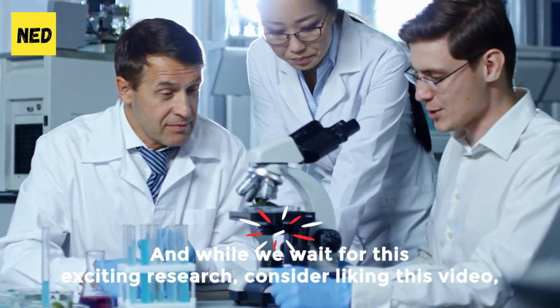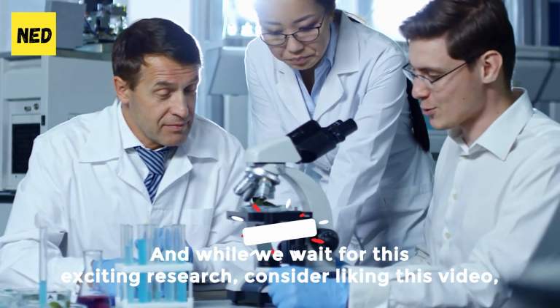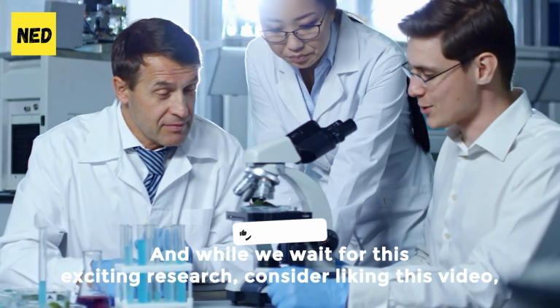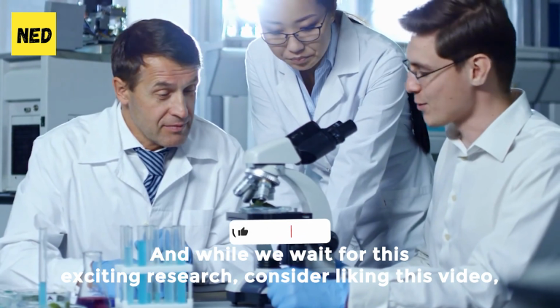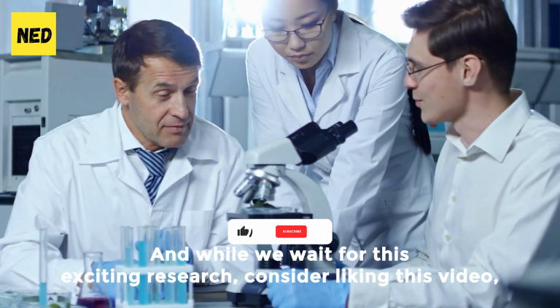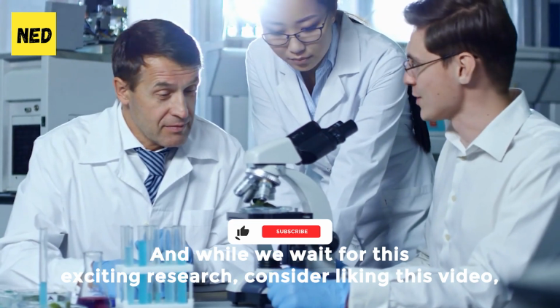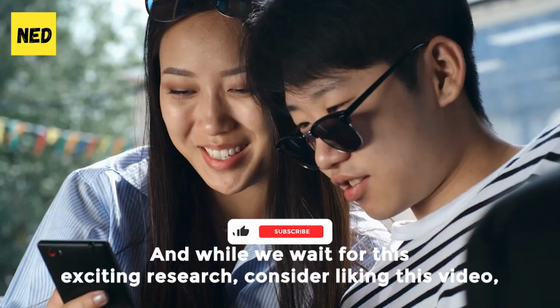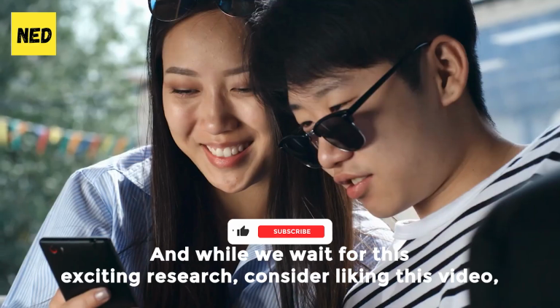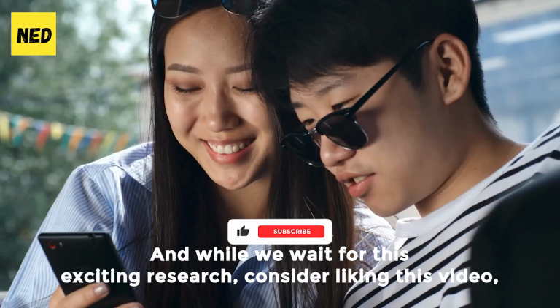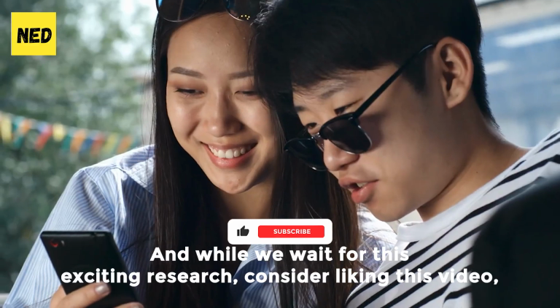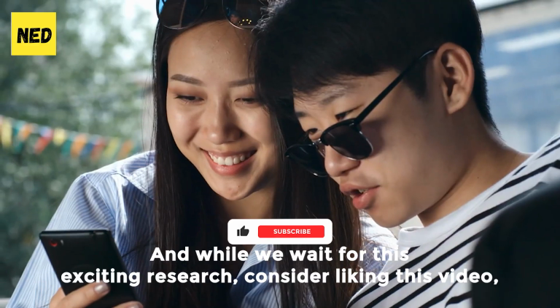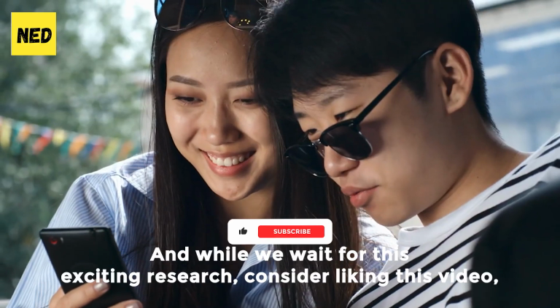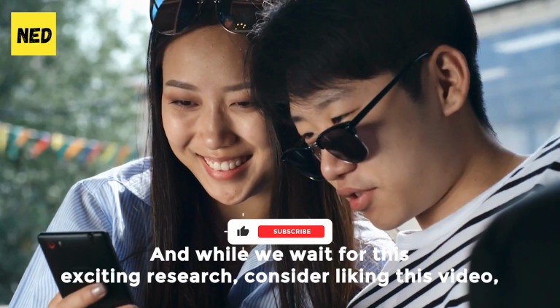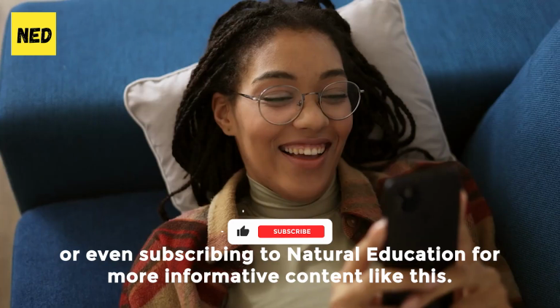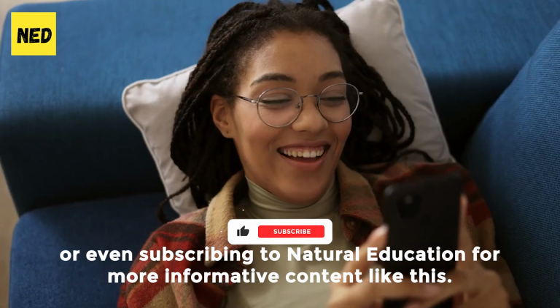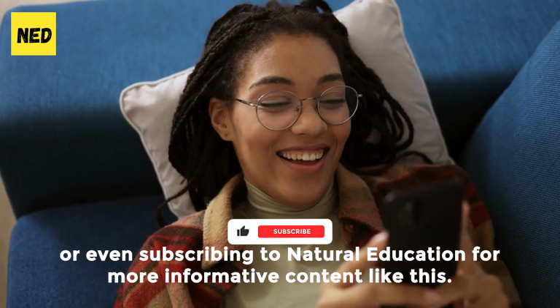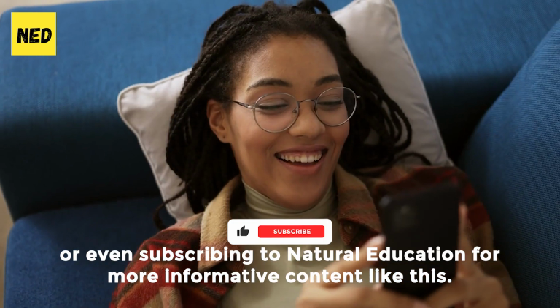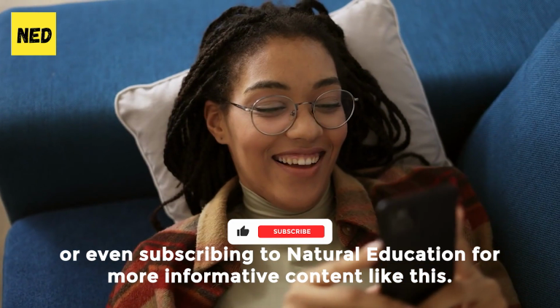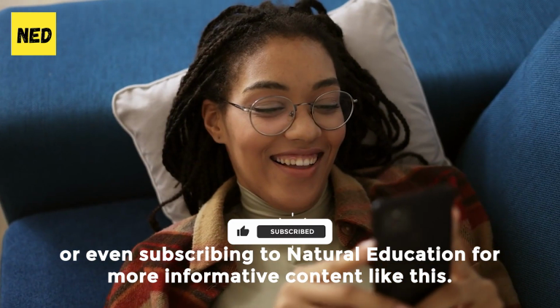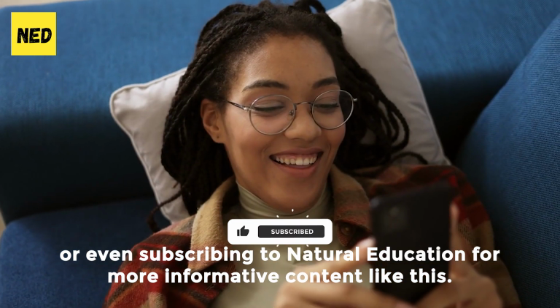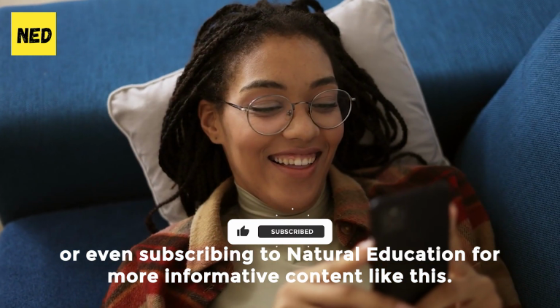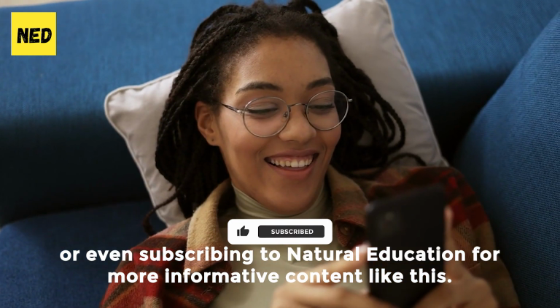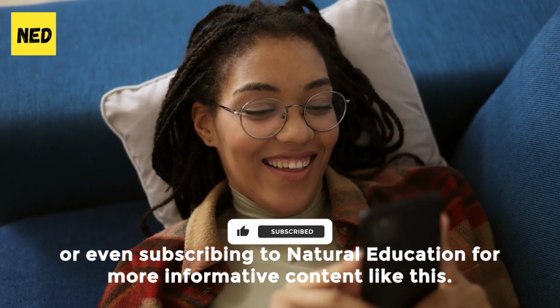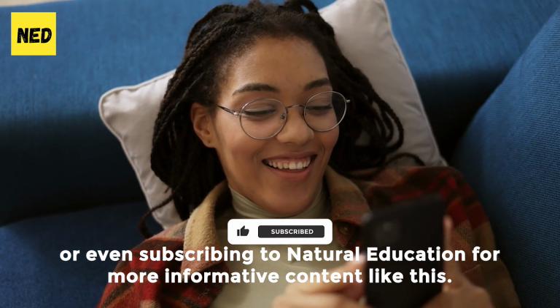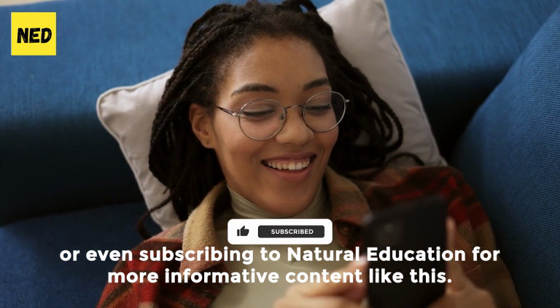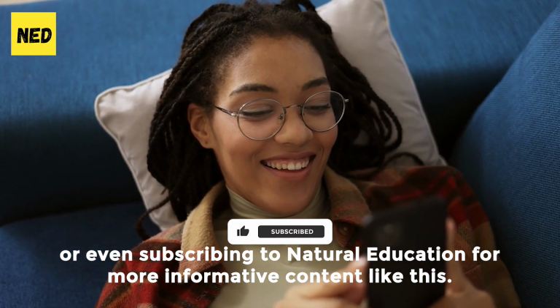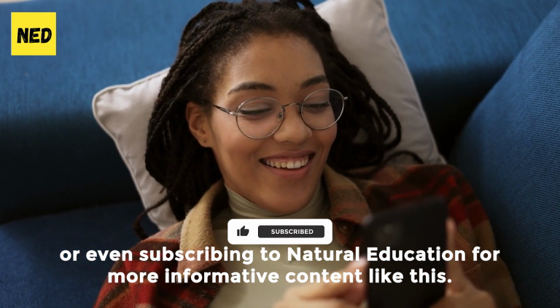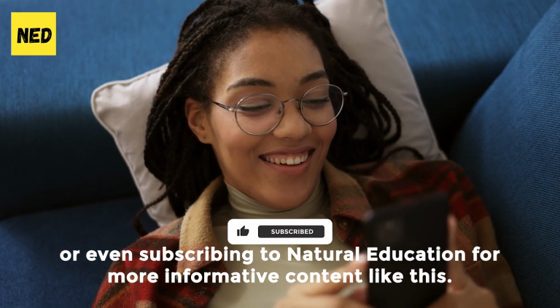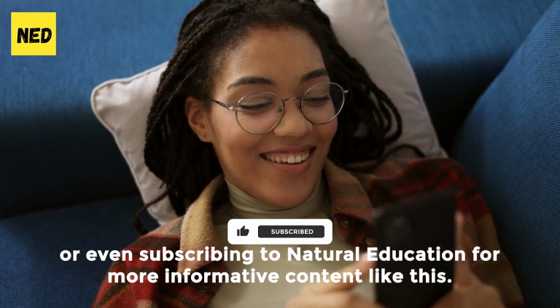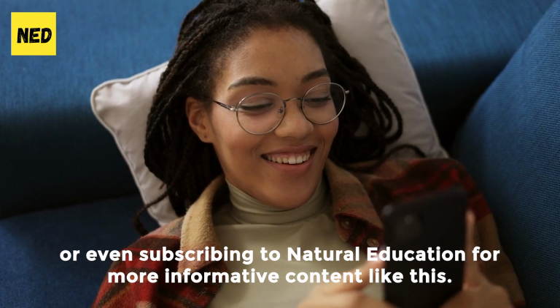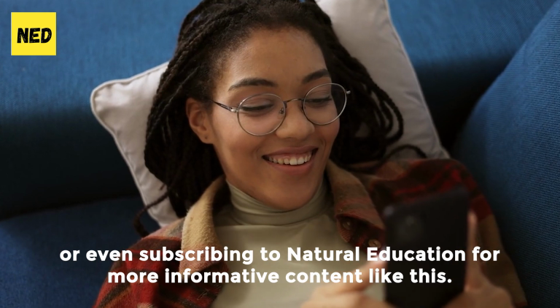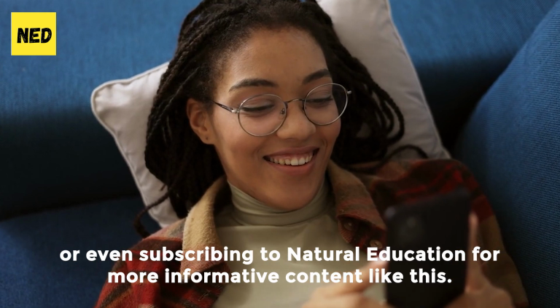While we await this exciting research, consider liking this video or subscribing to Natural Education for more informative content like this.